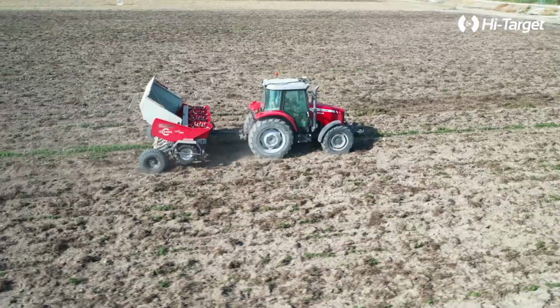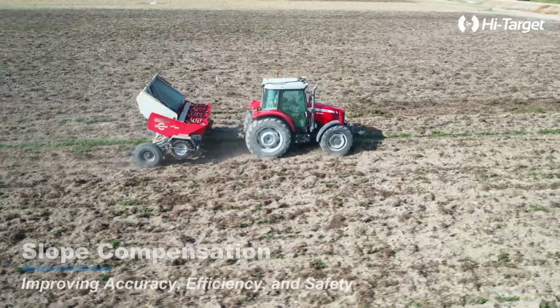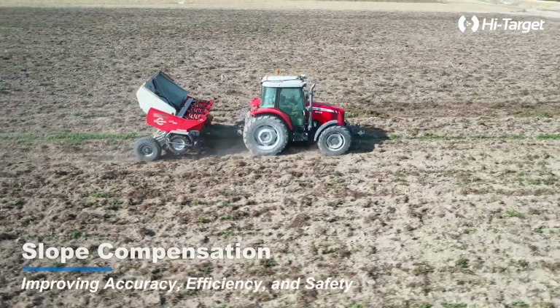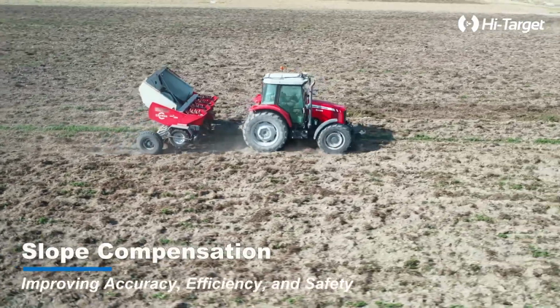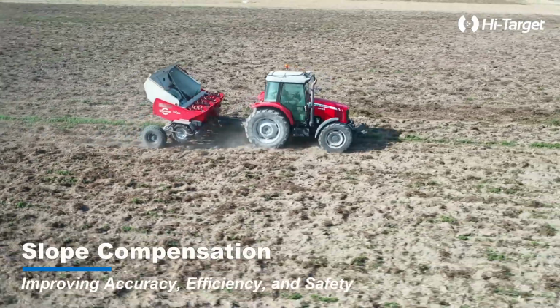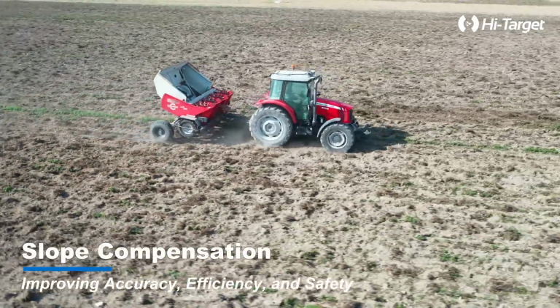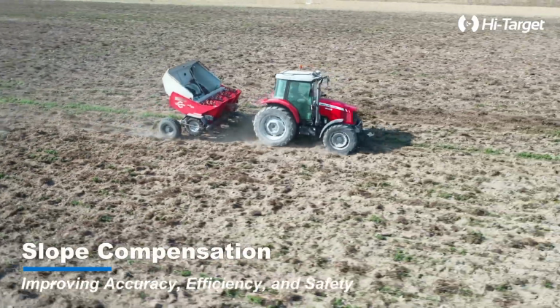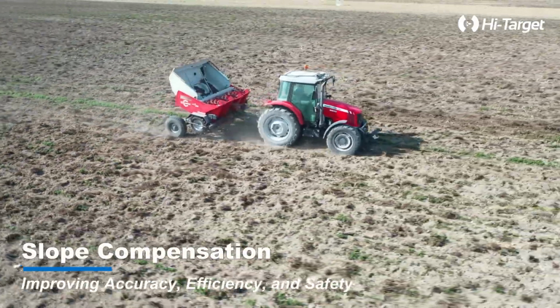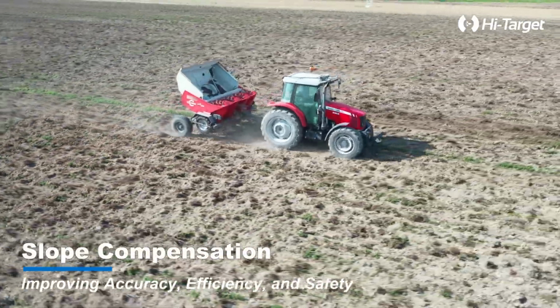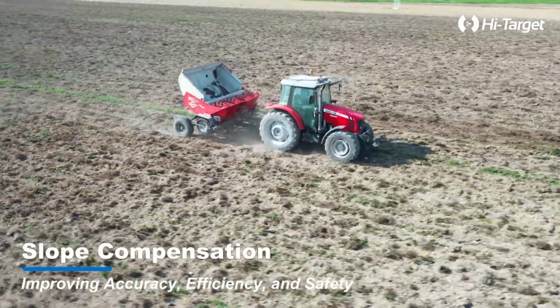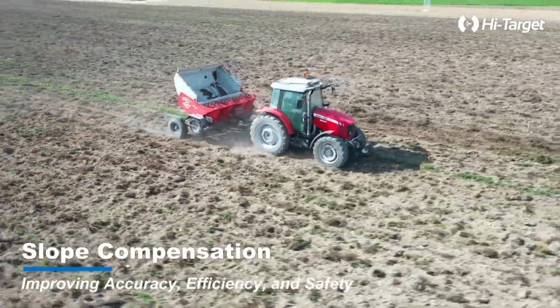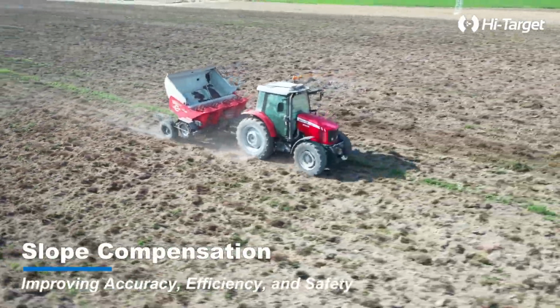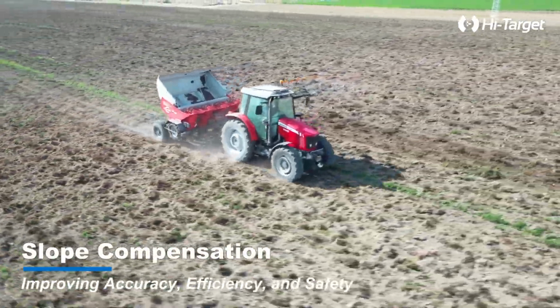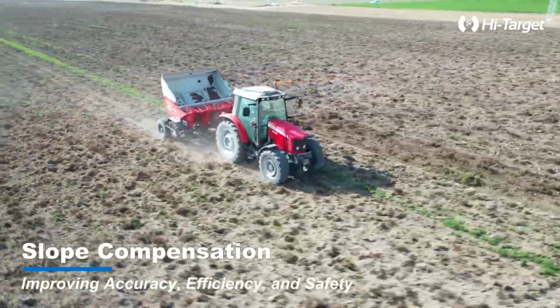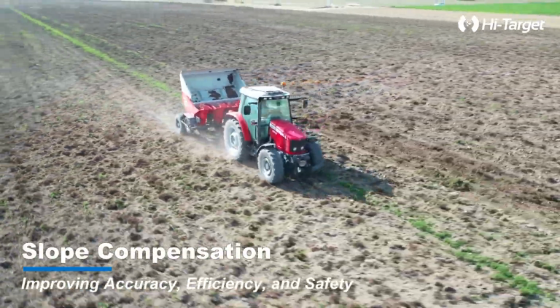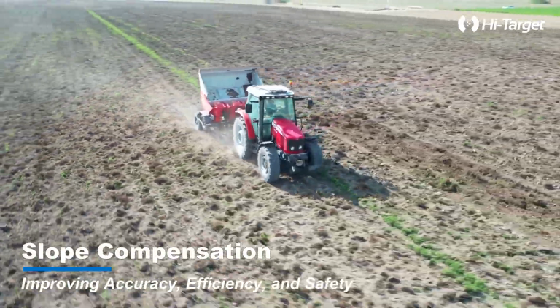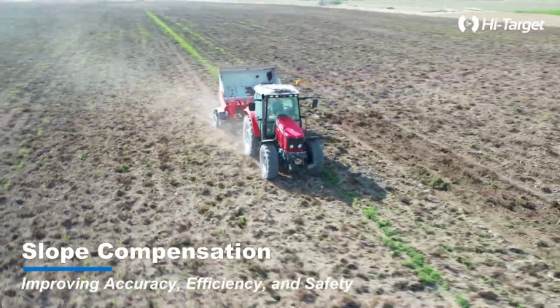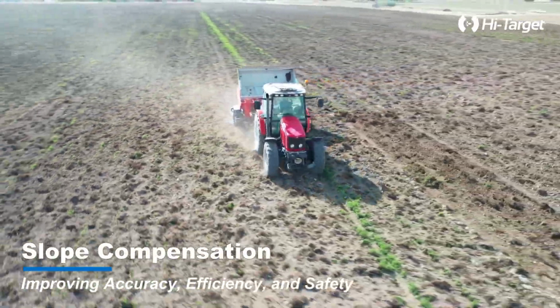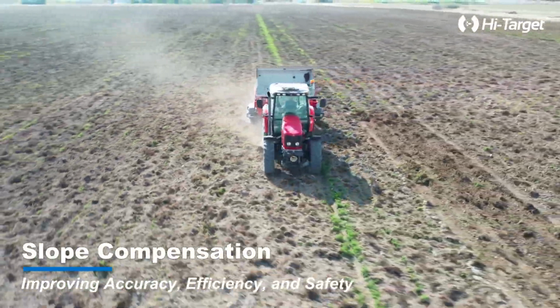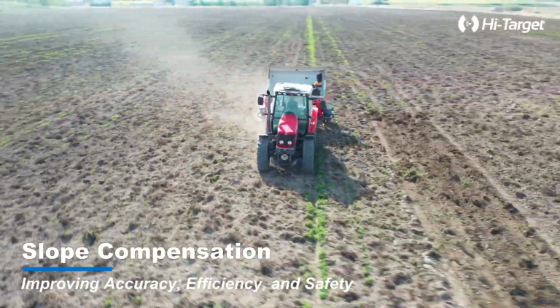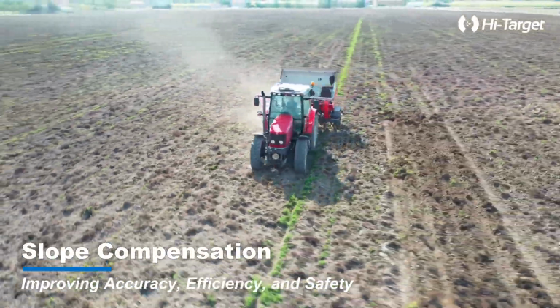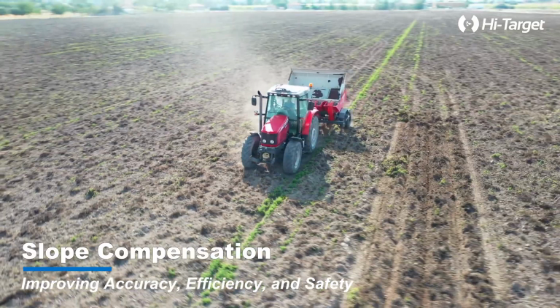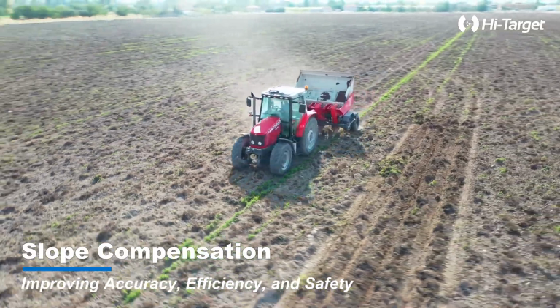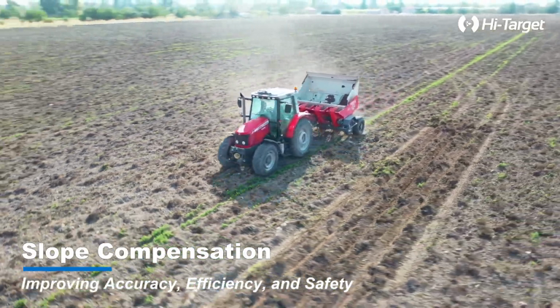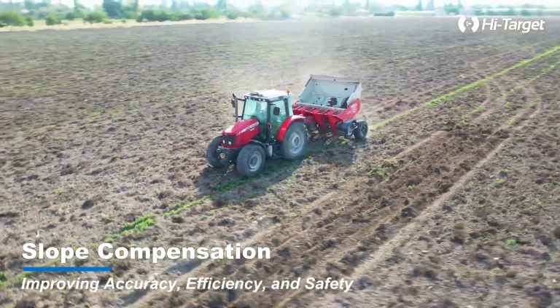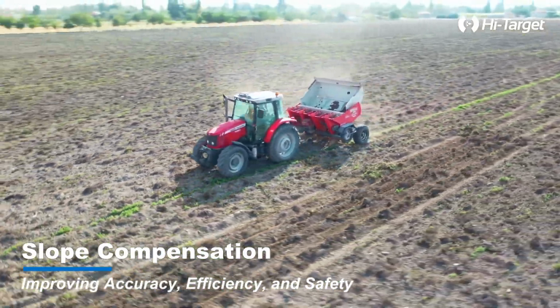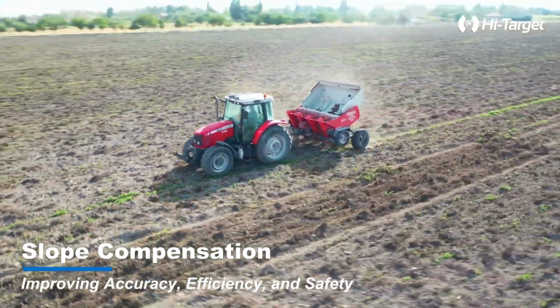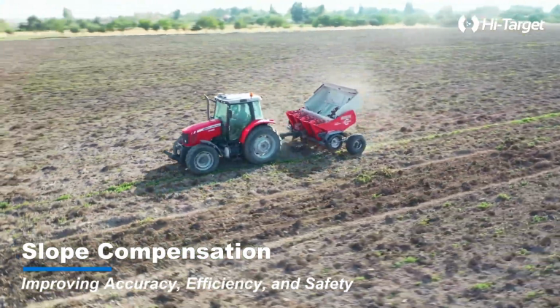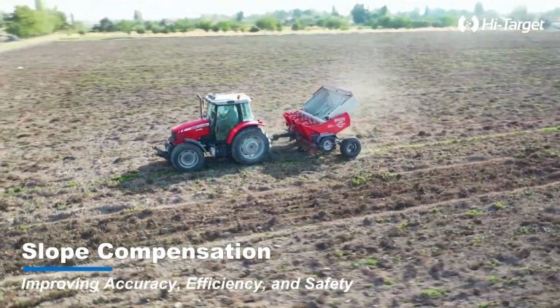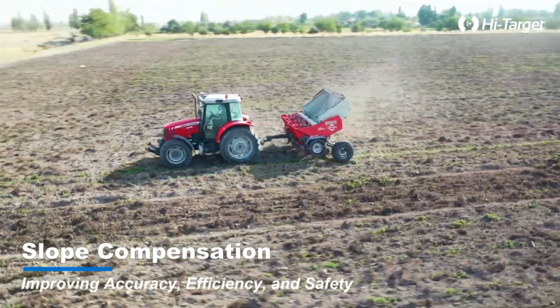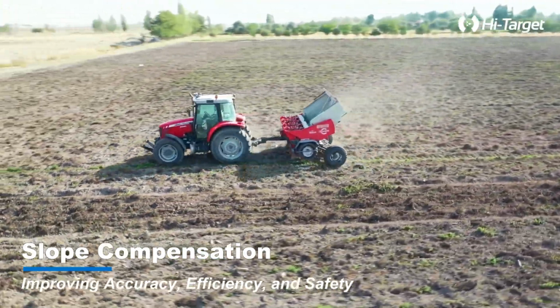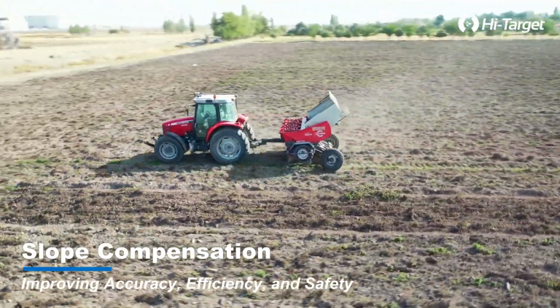Slope compensation — enhance your accuracy, efficiency, and safety.